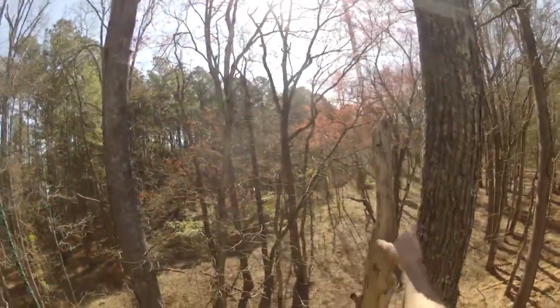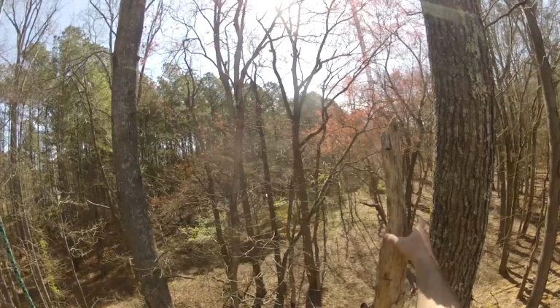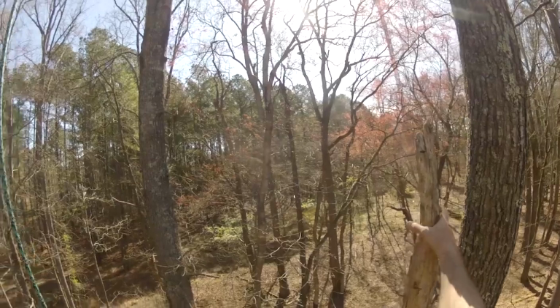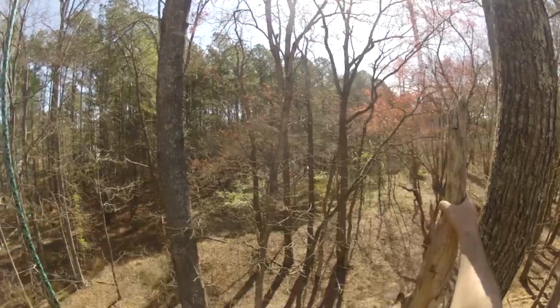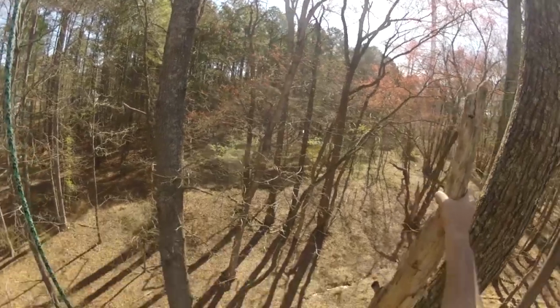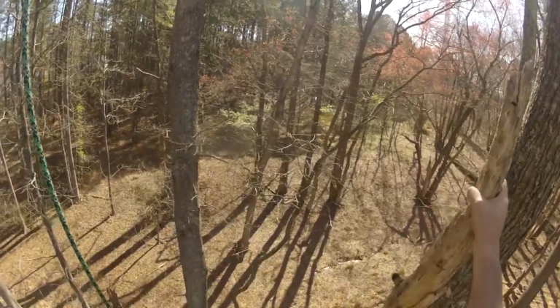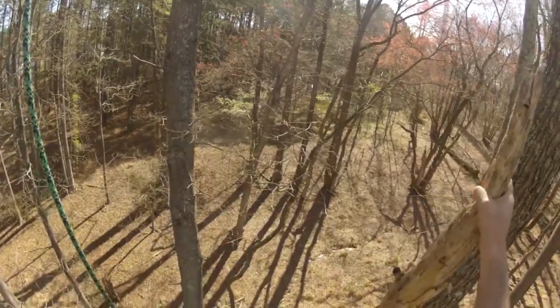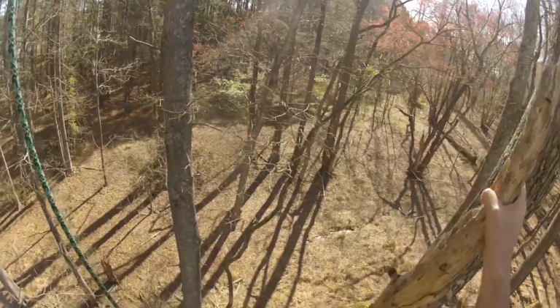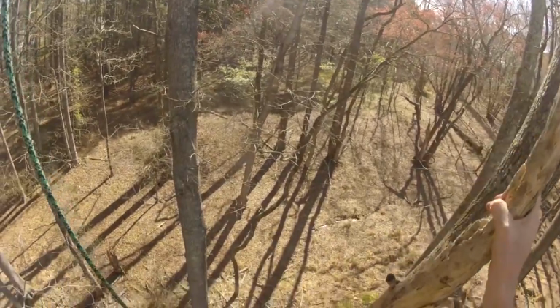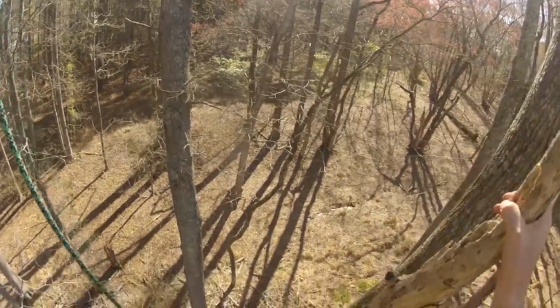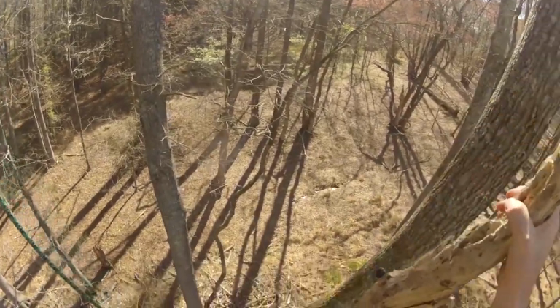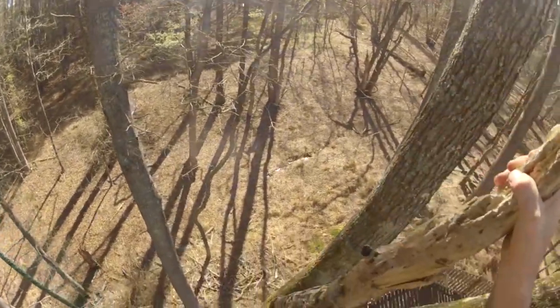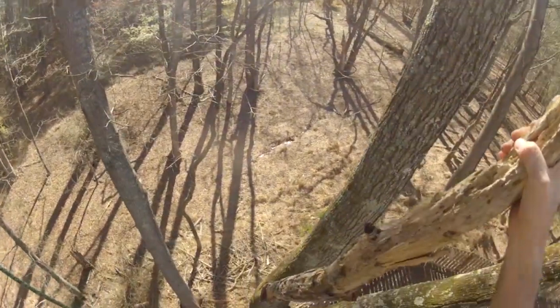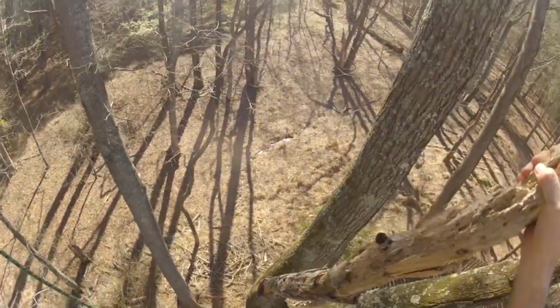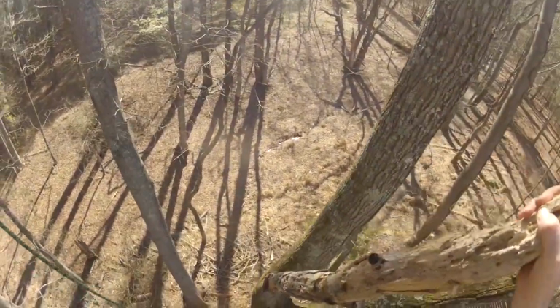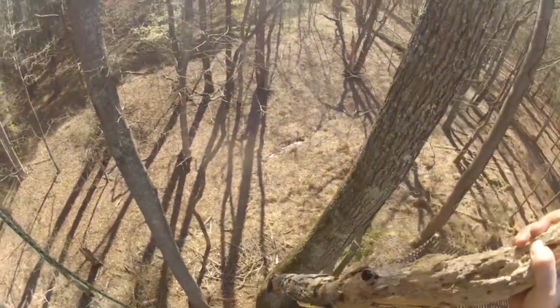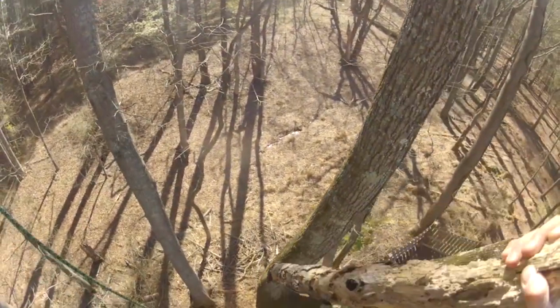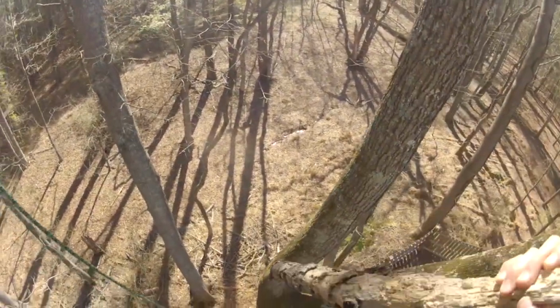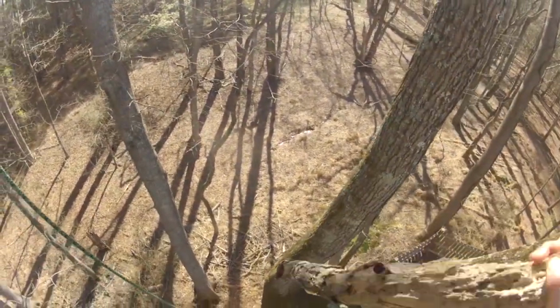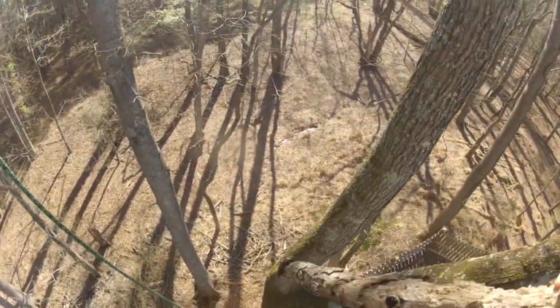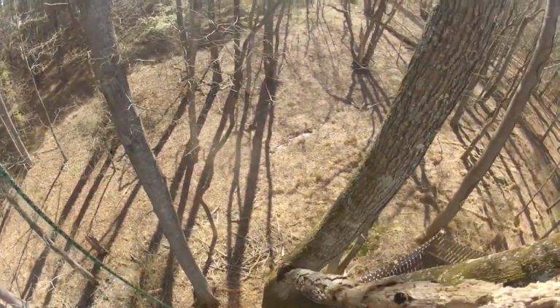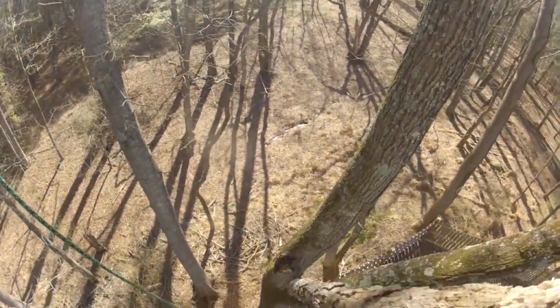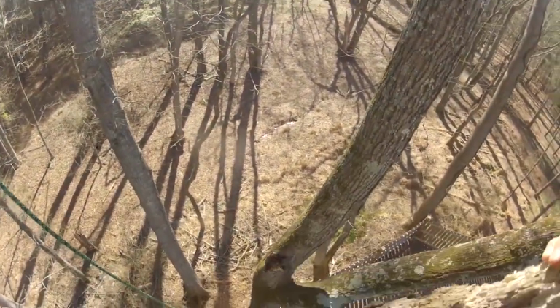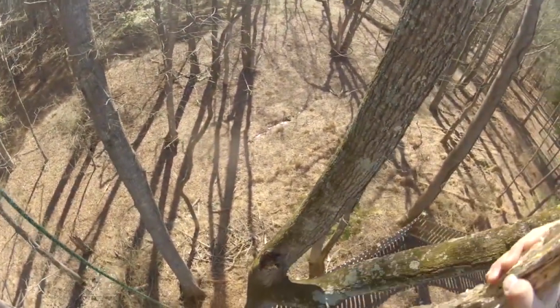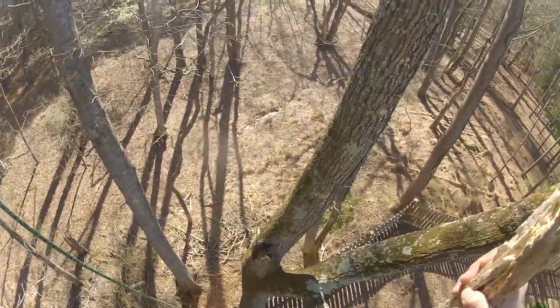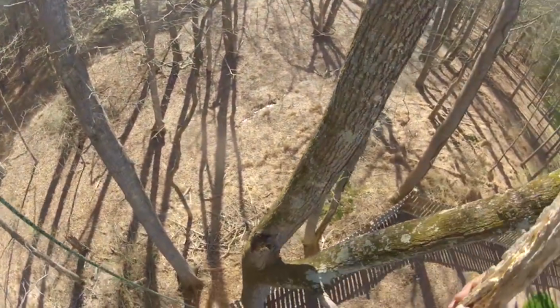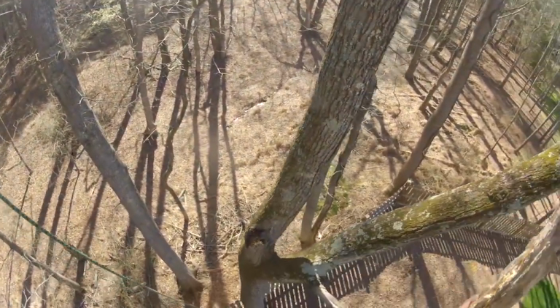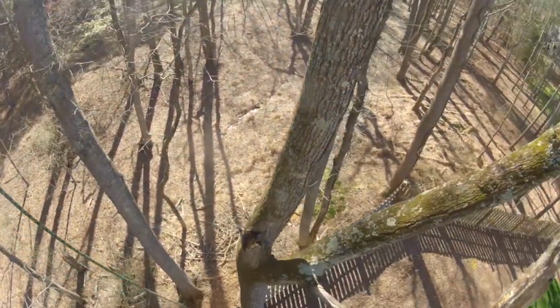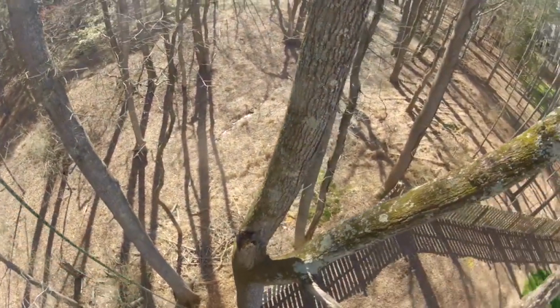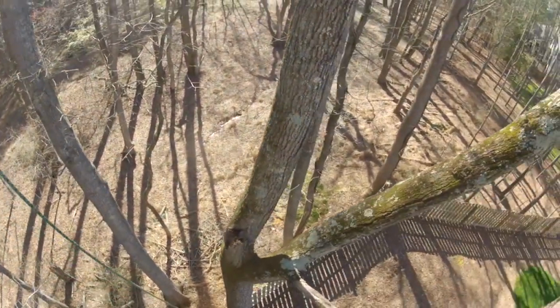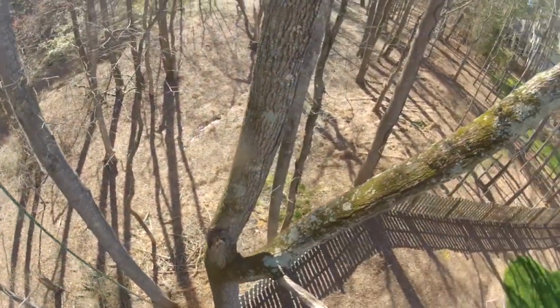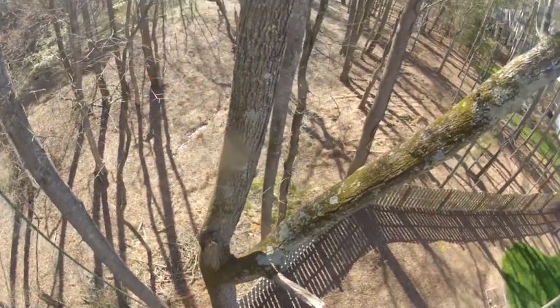It's a good idea to remove any dead wood in the trees so it doesn't get shaken down when people are using the swing.